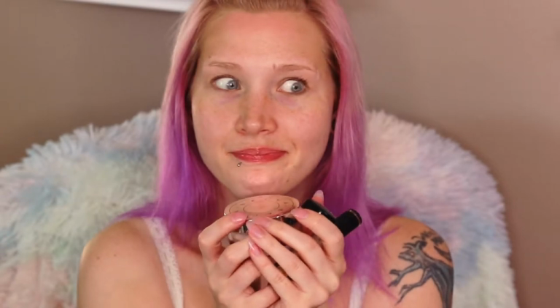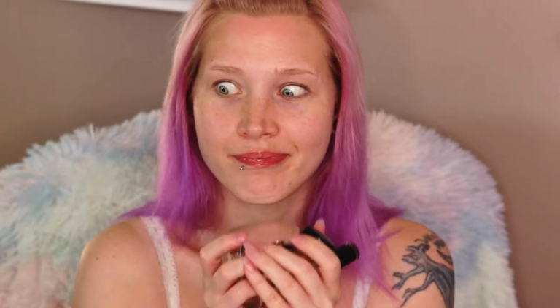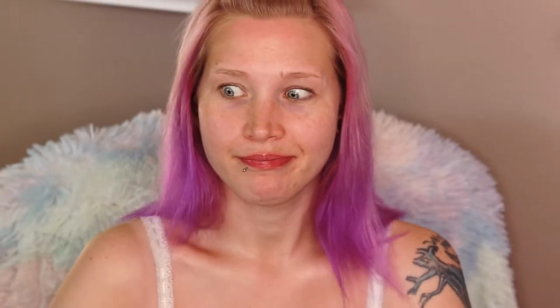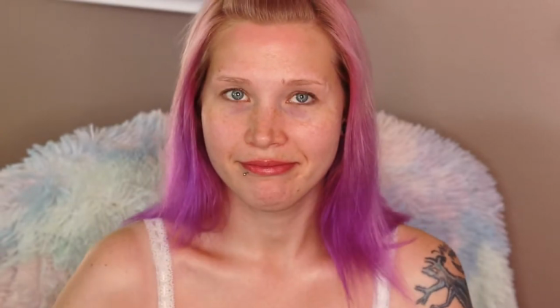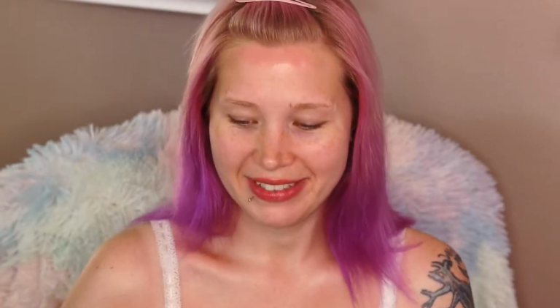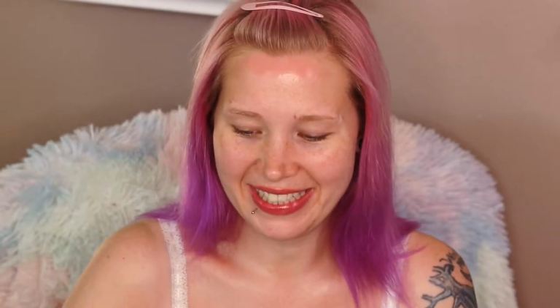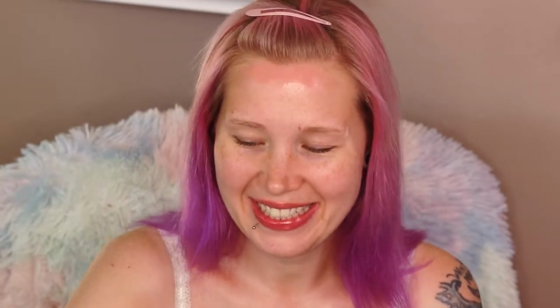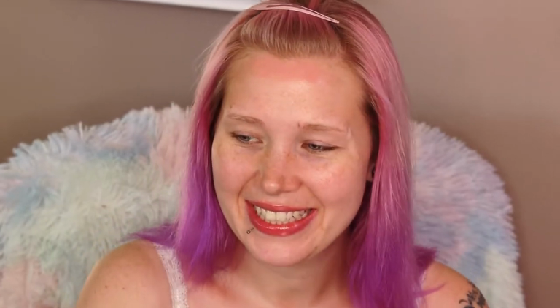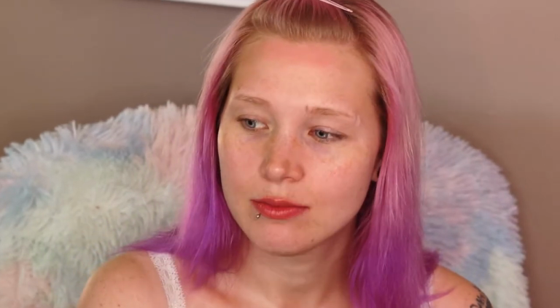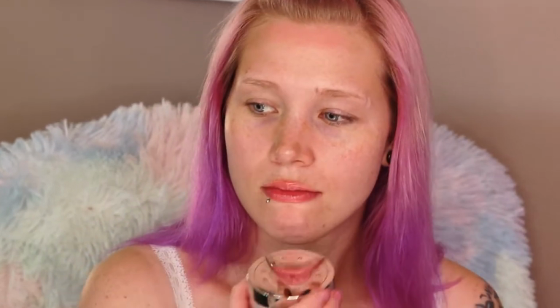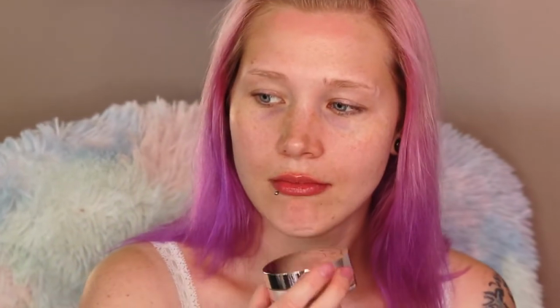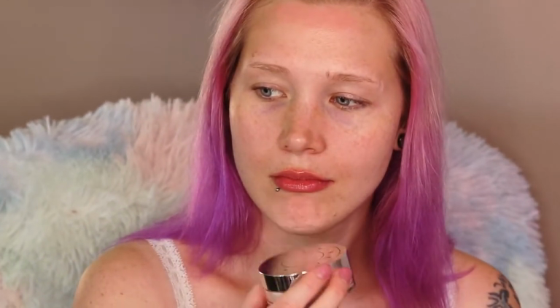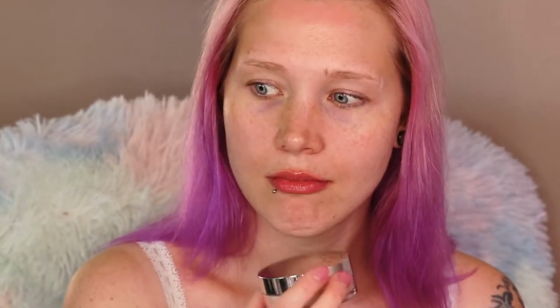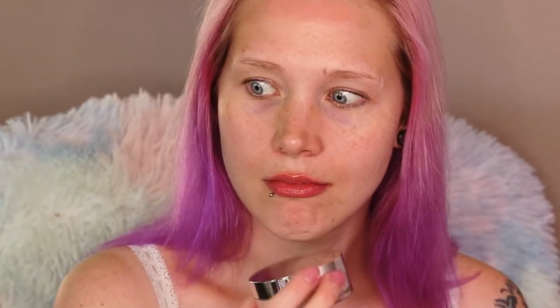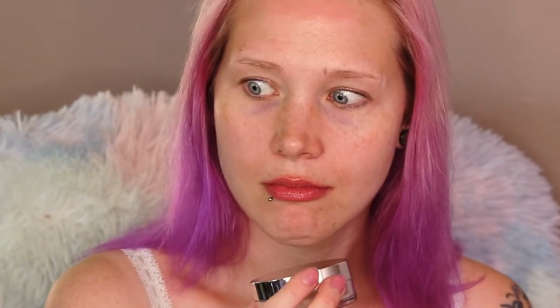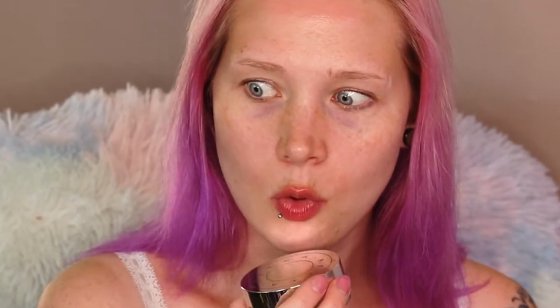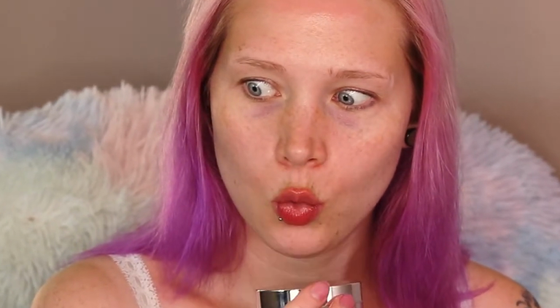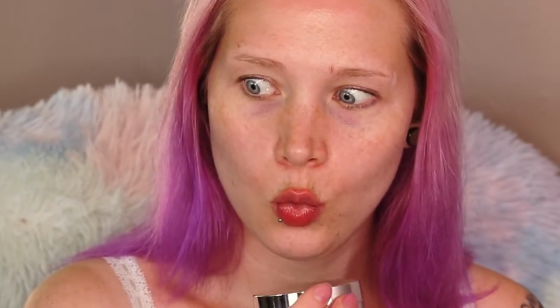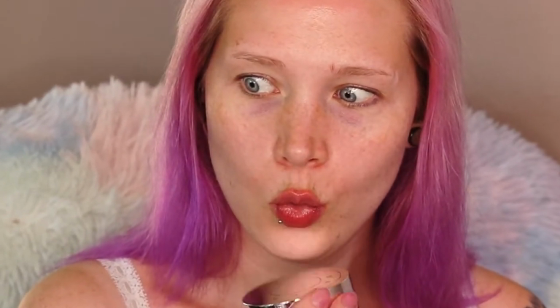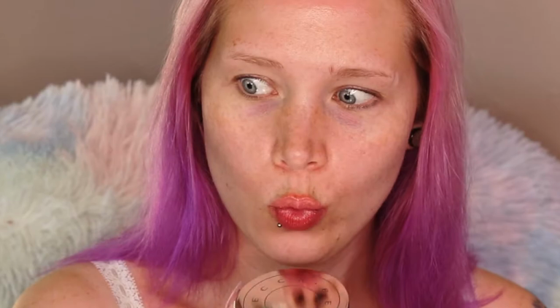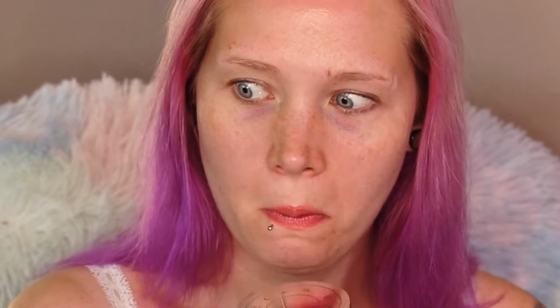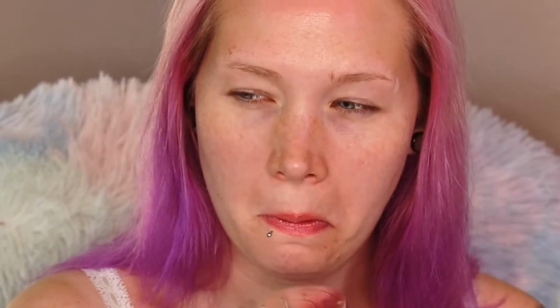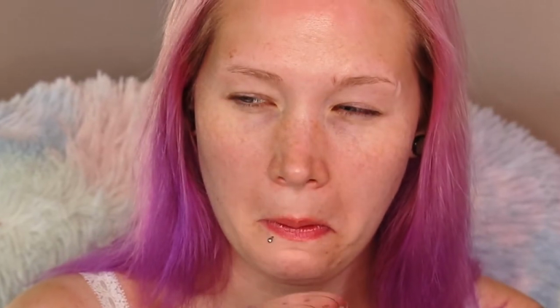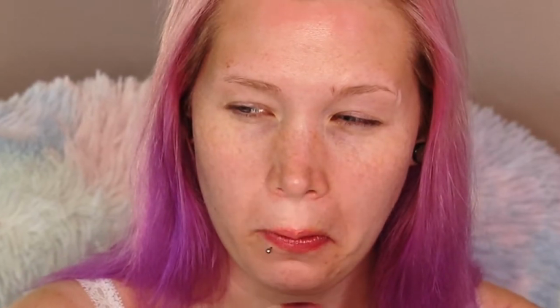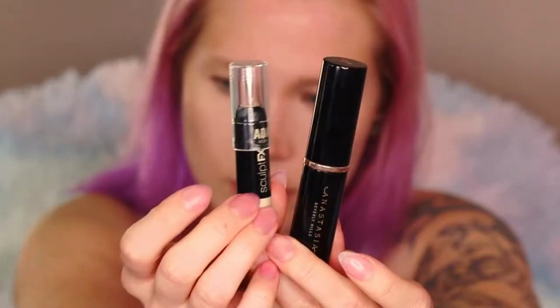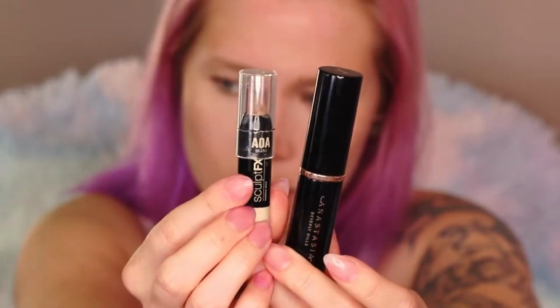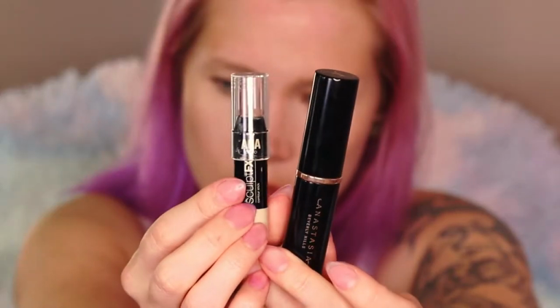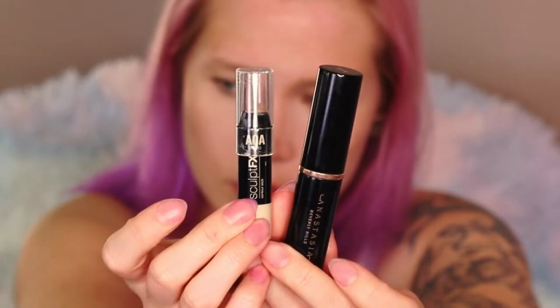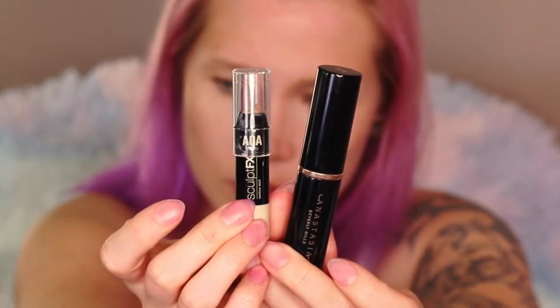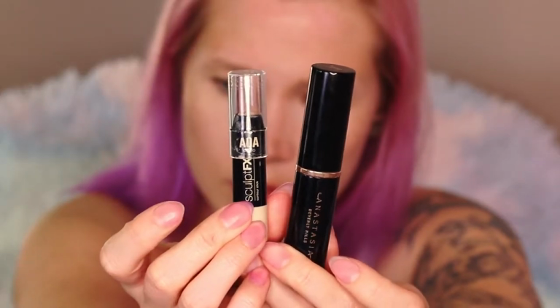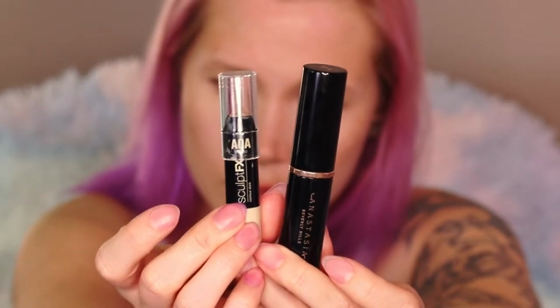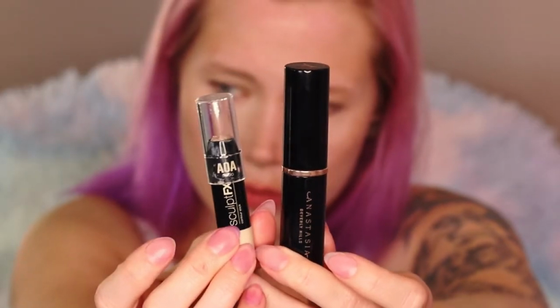You guys pretty much know that routine — I'm spooky! And then this is what I use to contour.